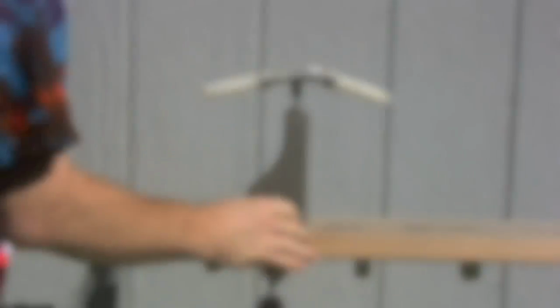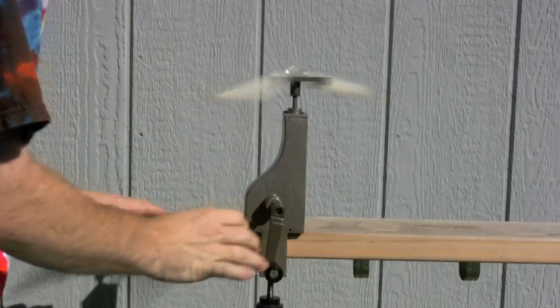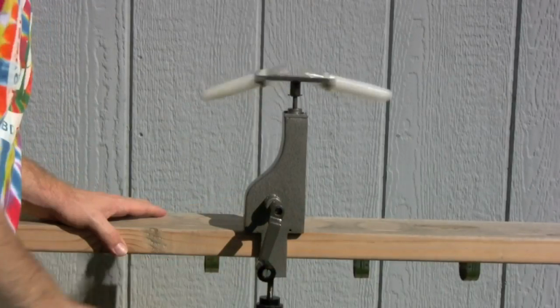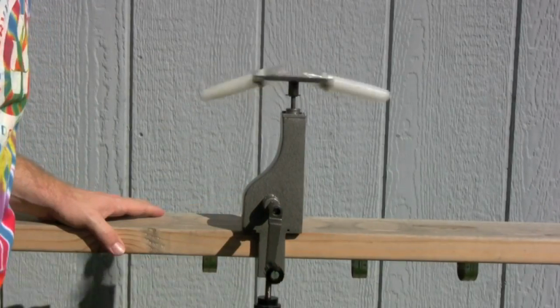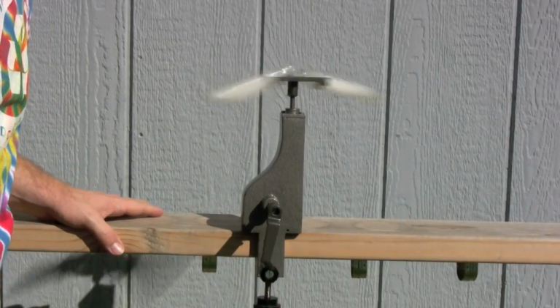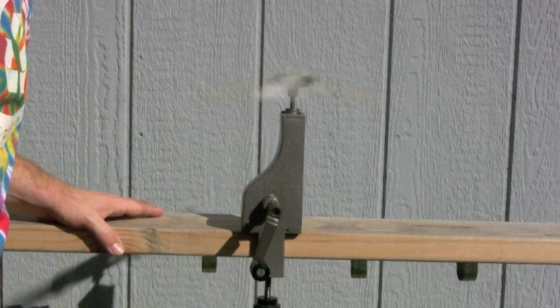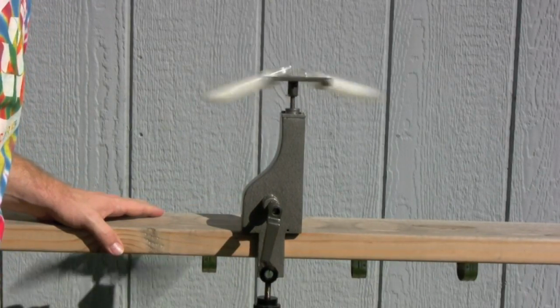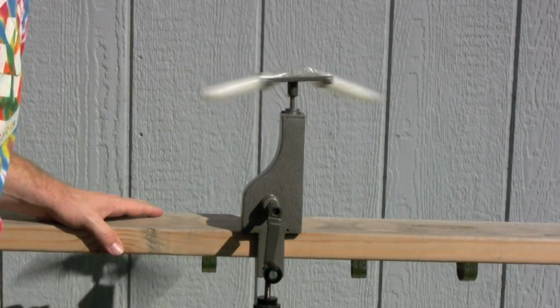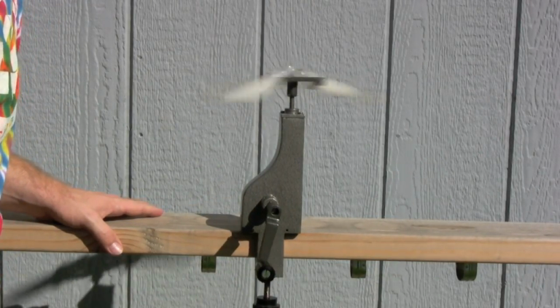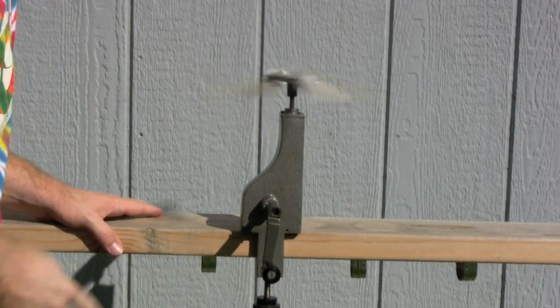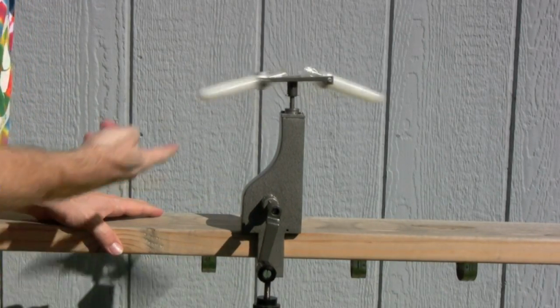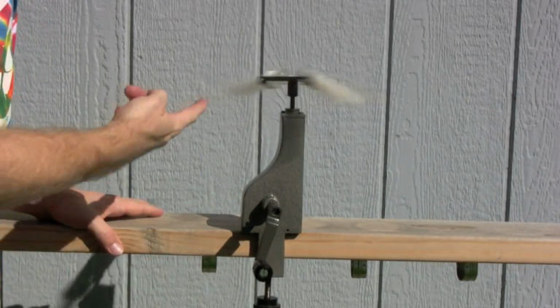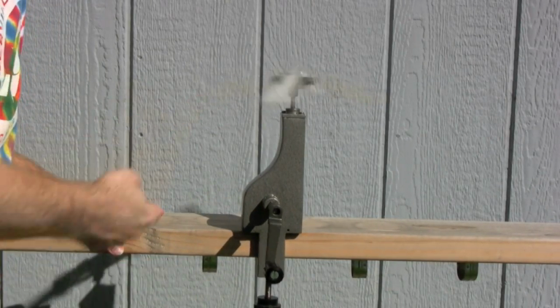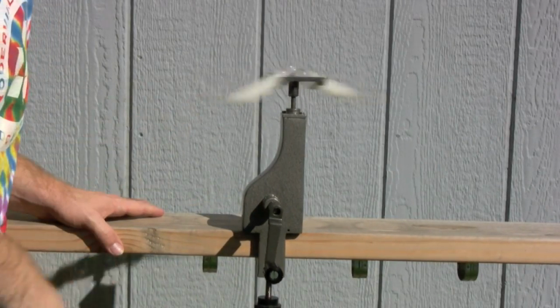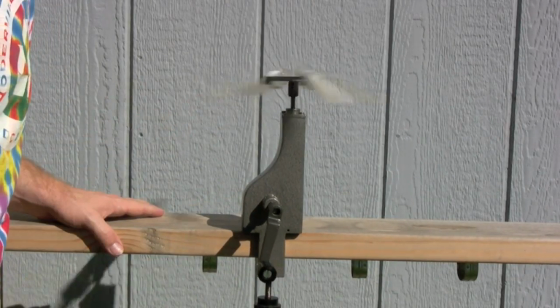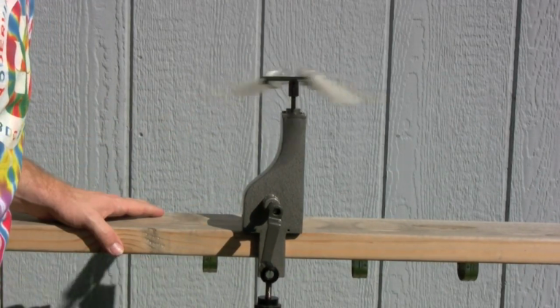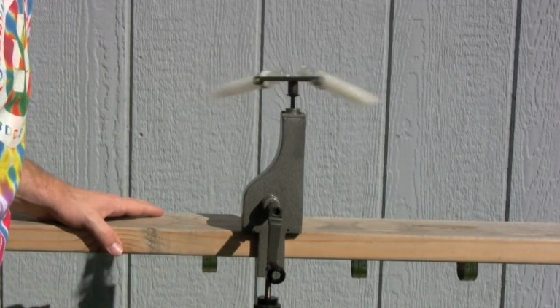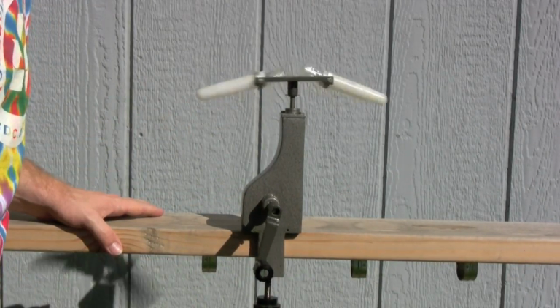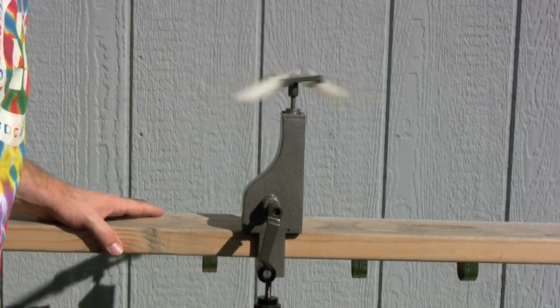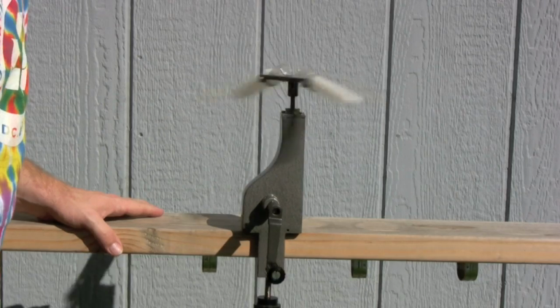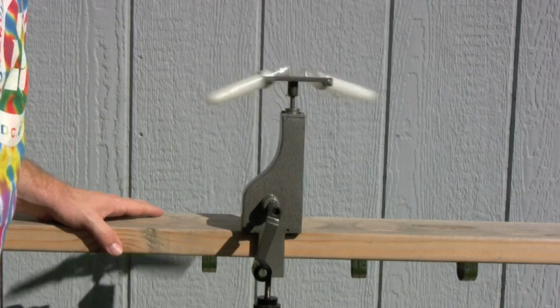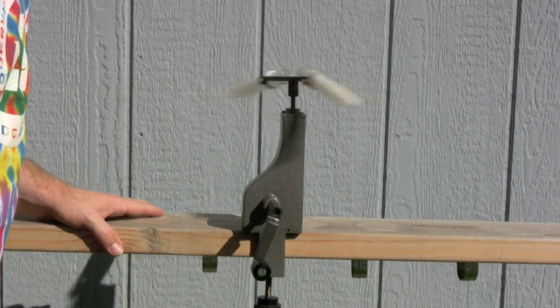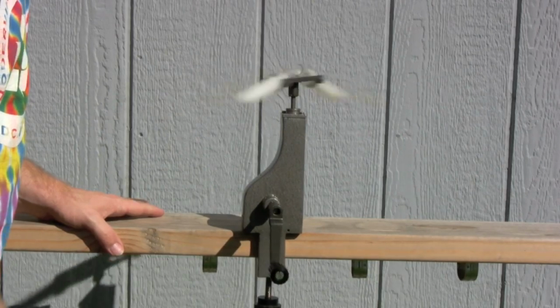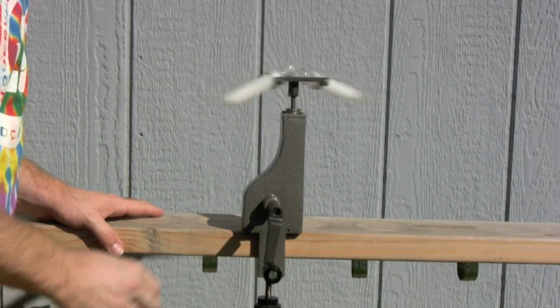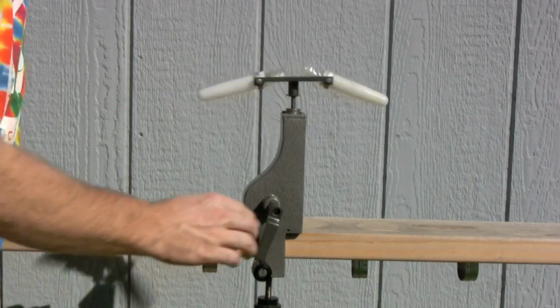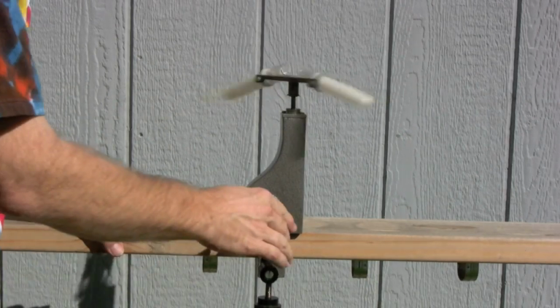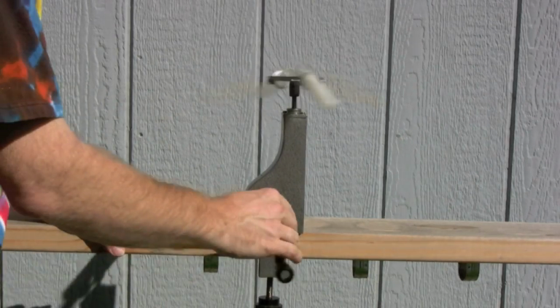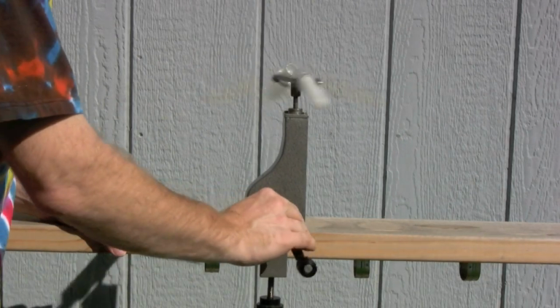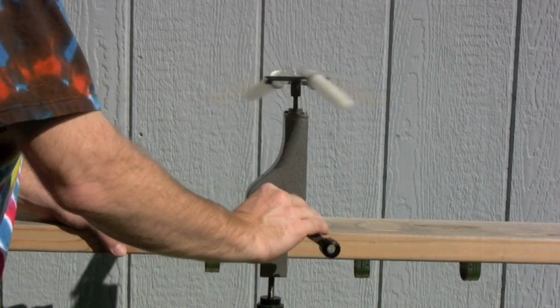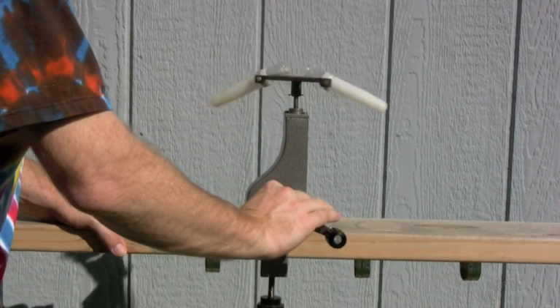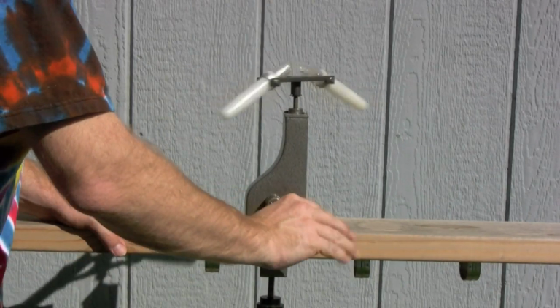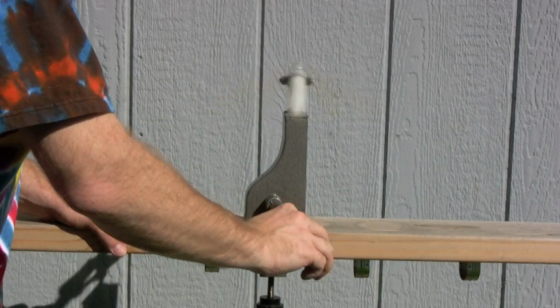We call it the Whirlybird because of the sound that it makes — it sounds just like a helicopter taking off.